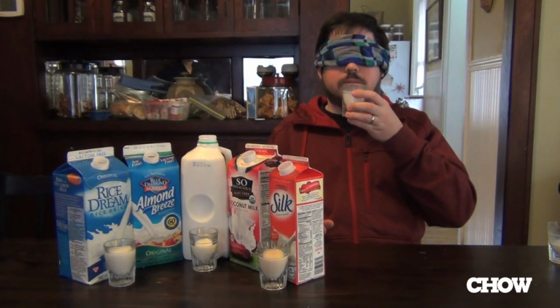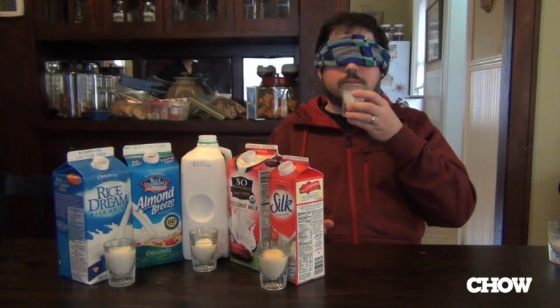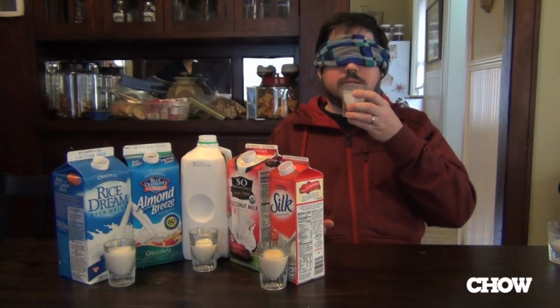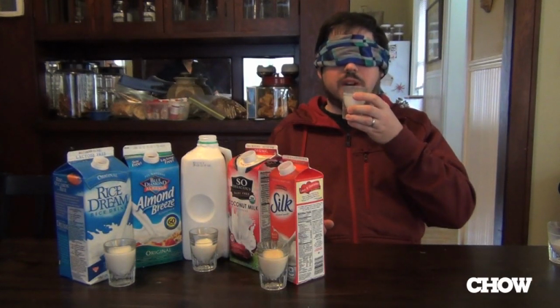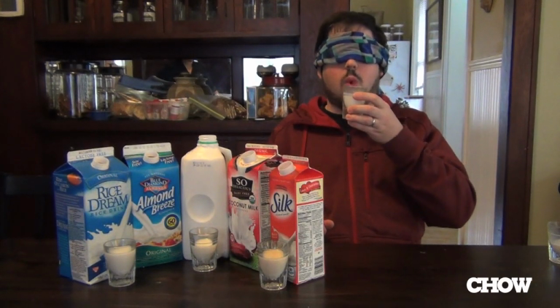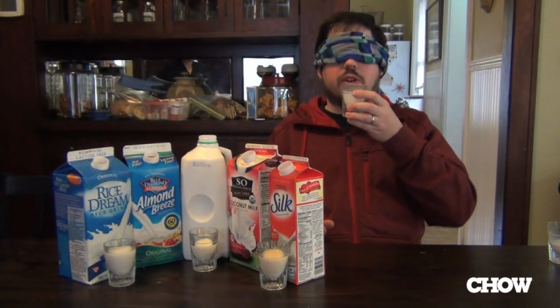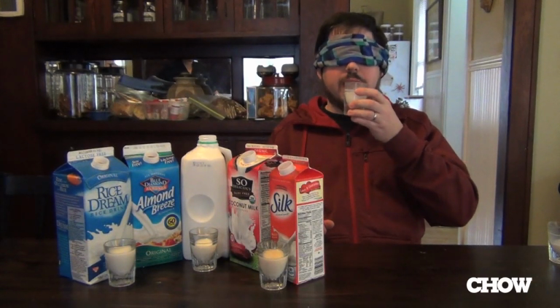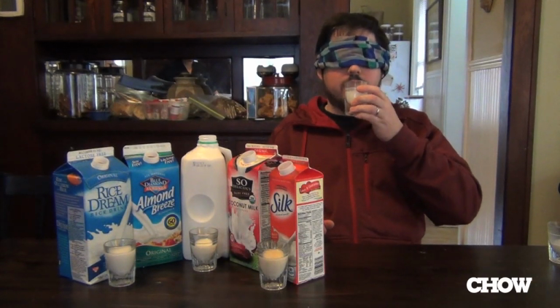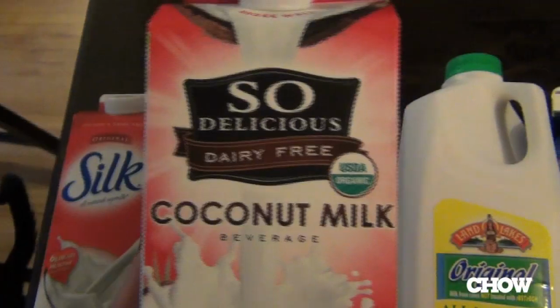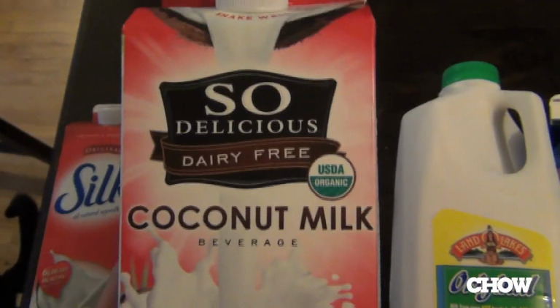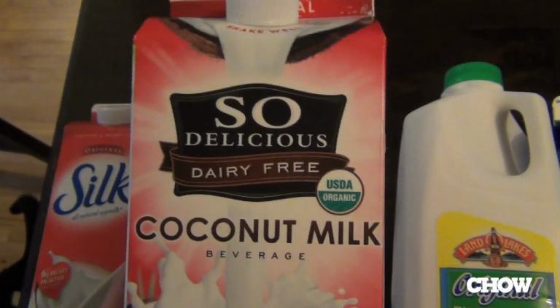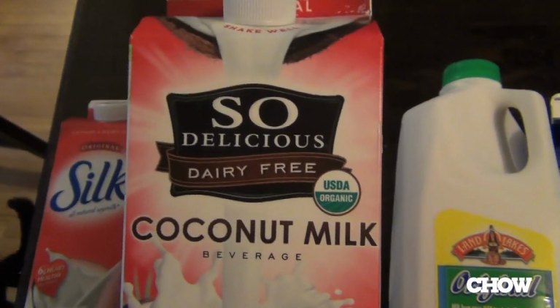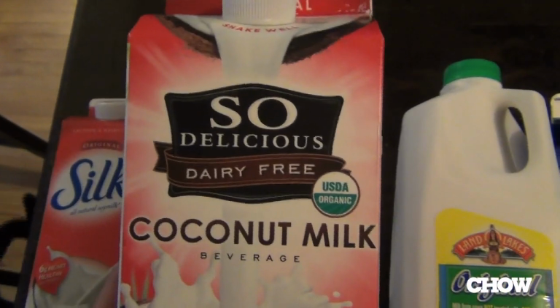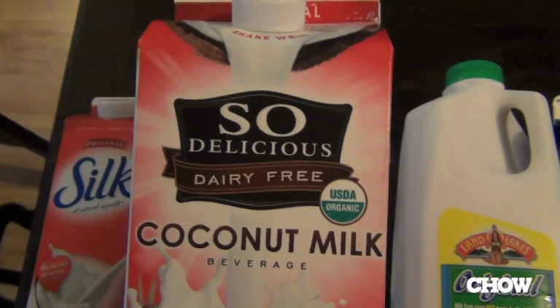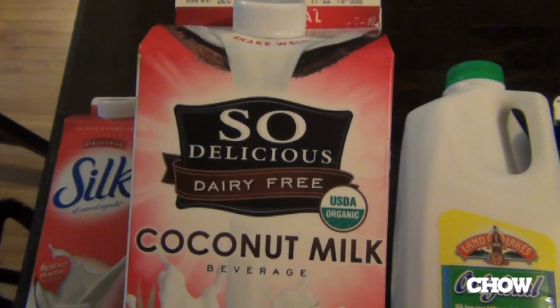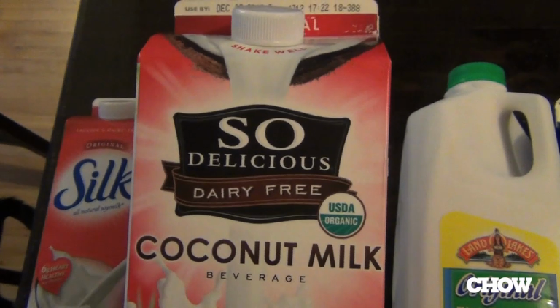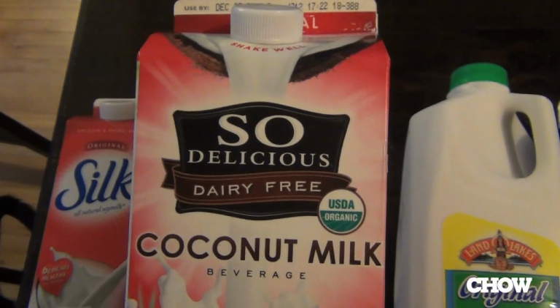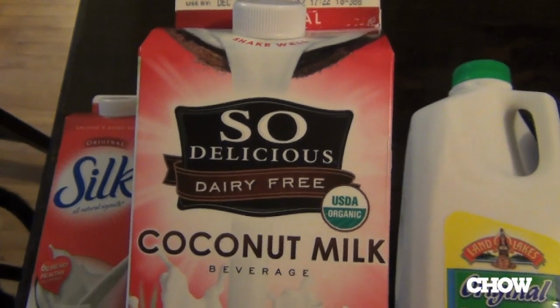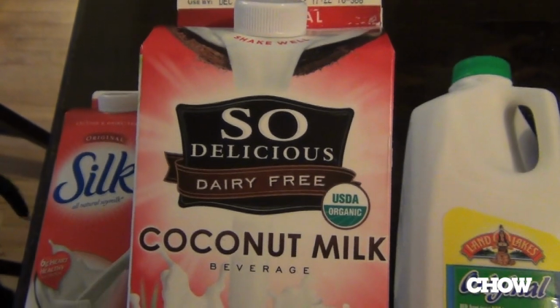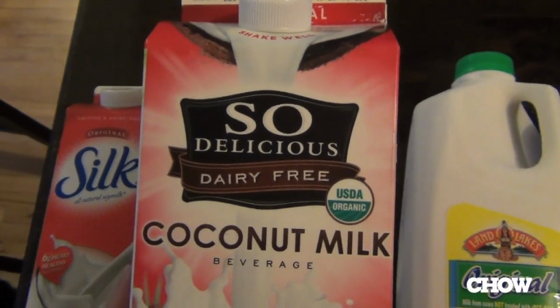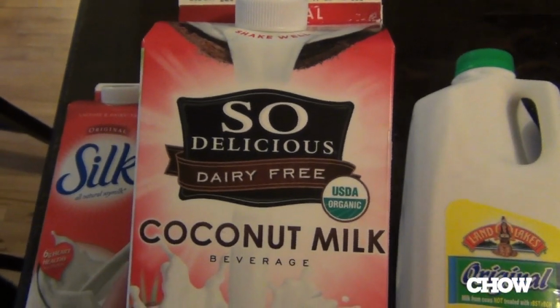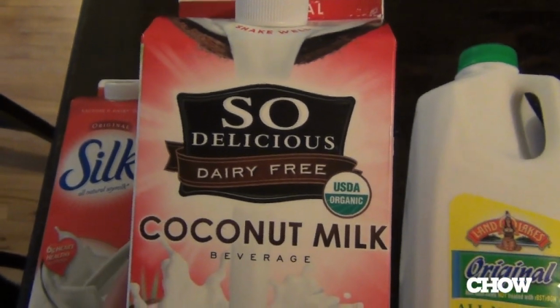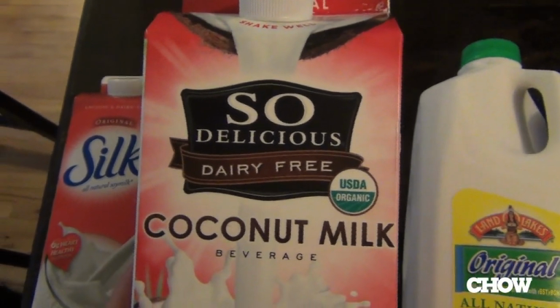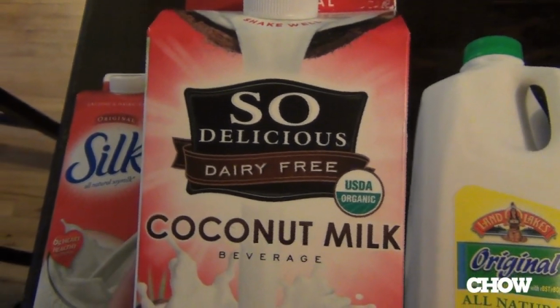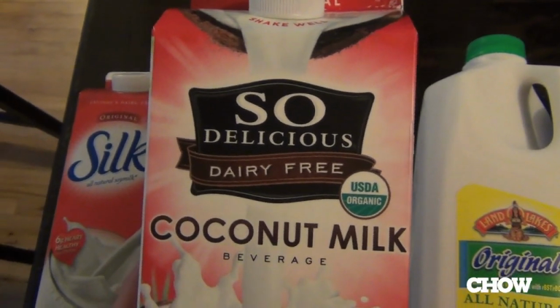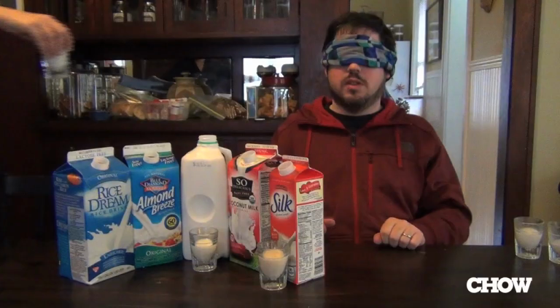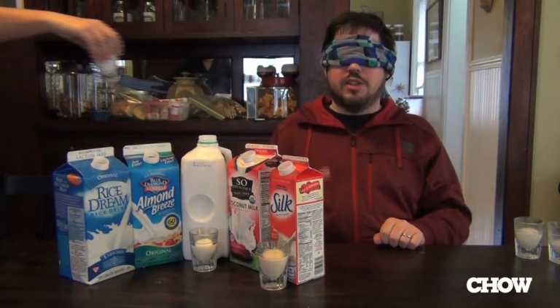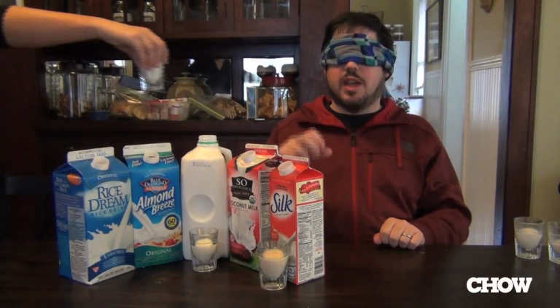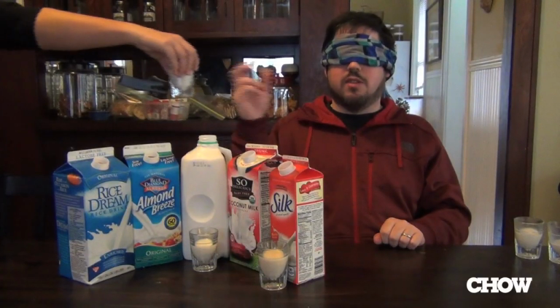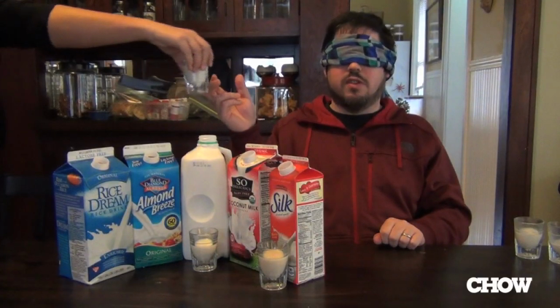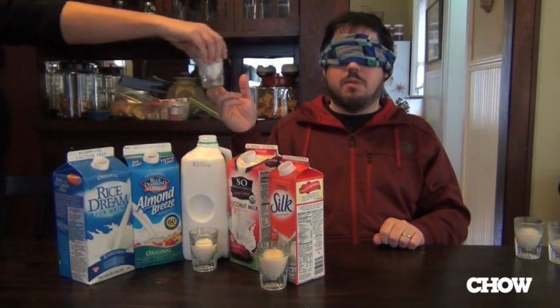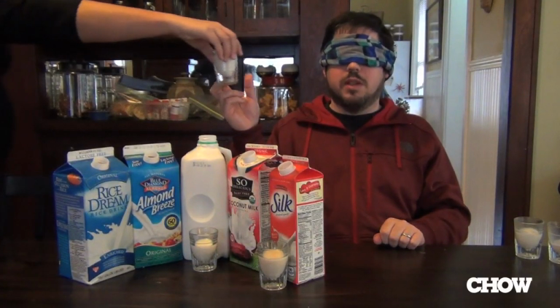Hmm, very watery. I am going to guess that this is the rice milk. Magic Hand, the third sample, please.